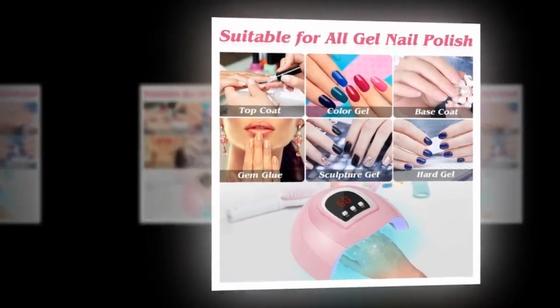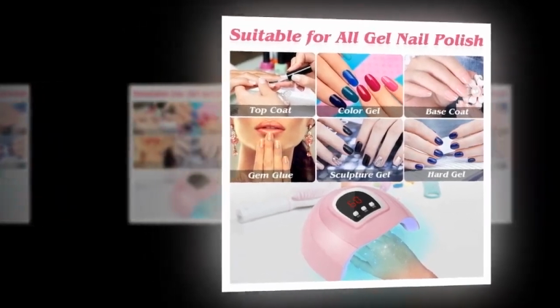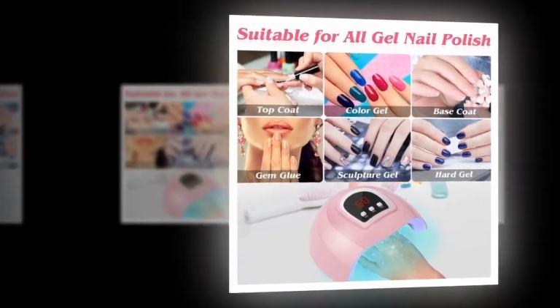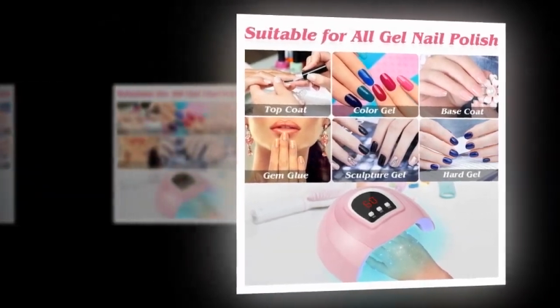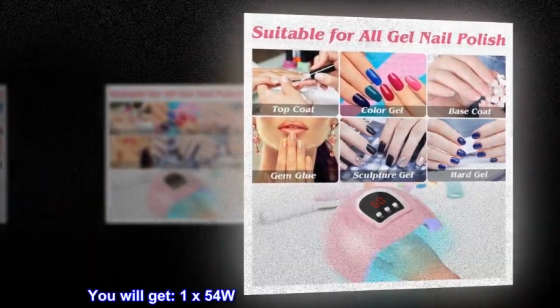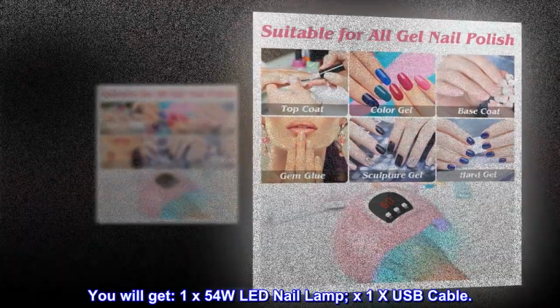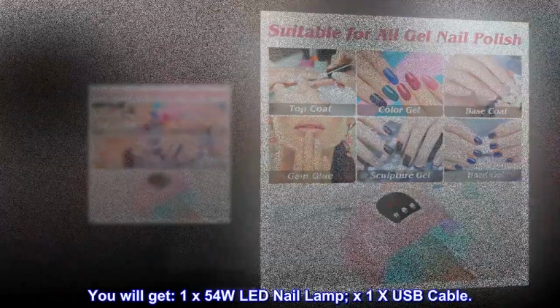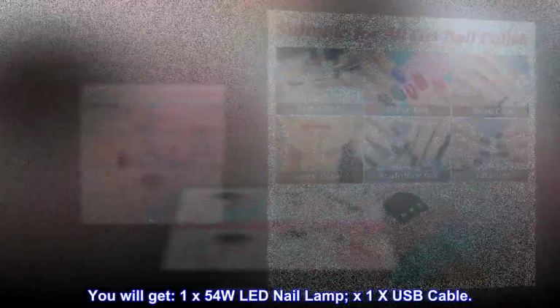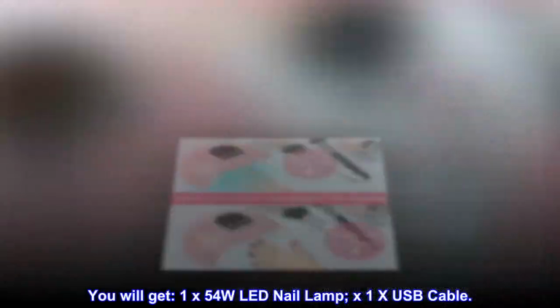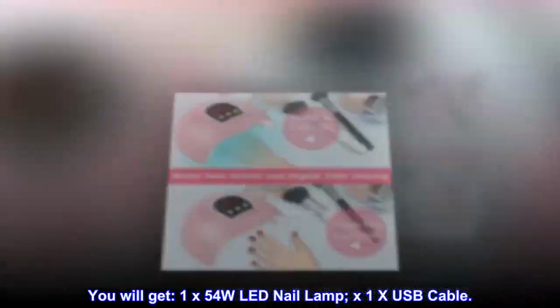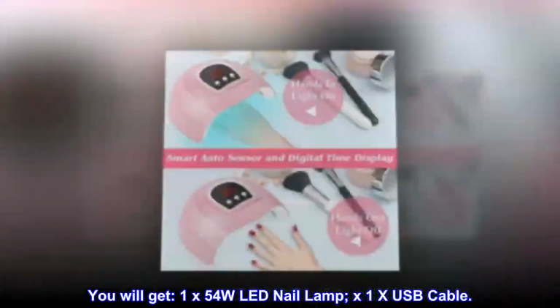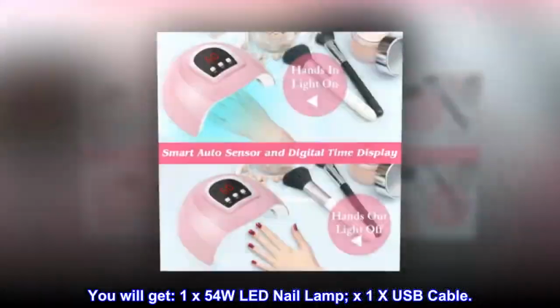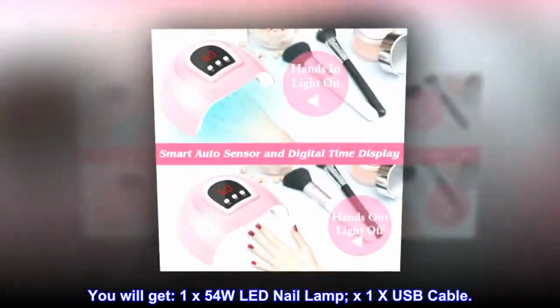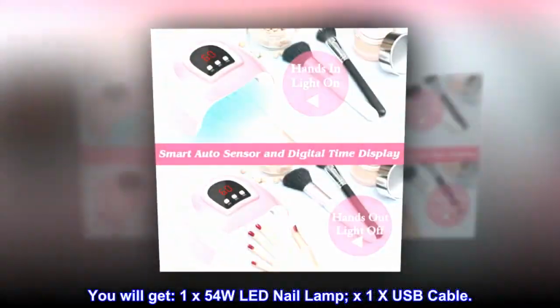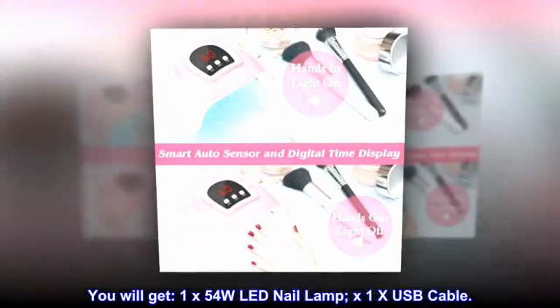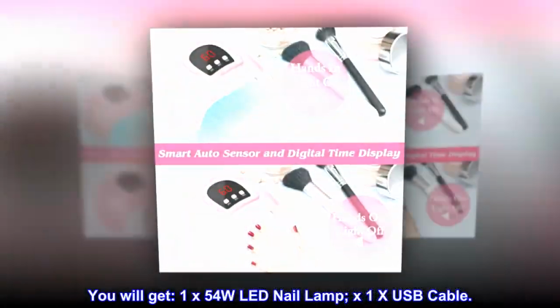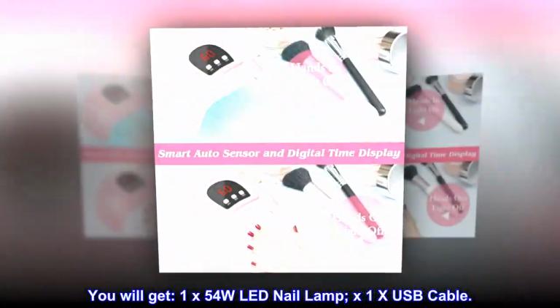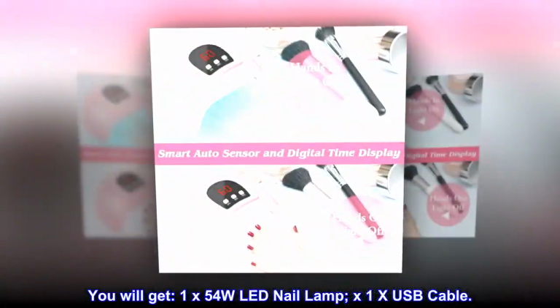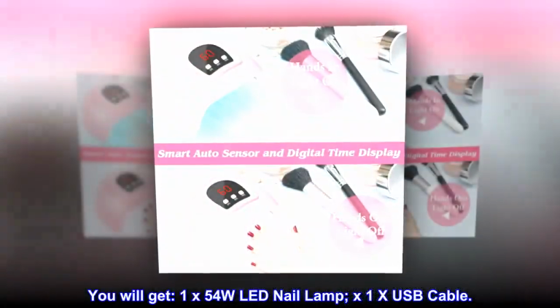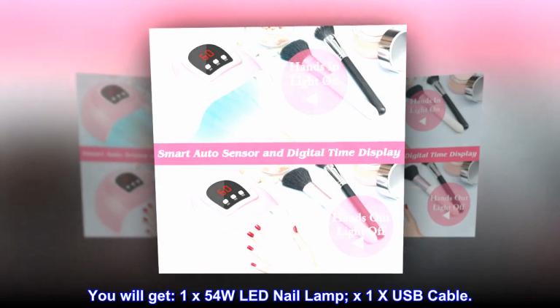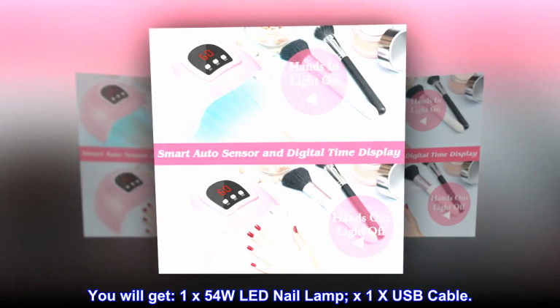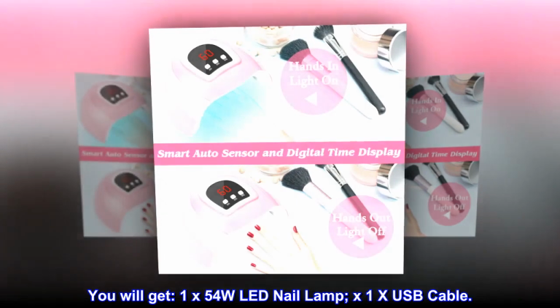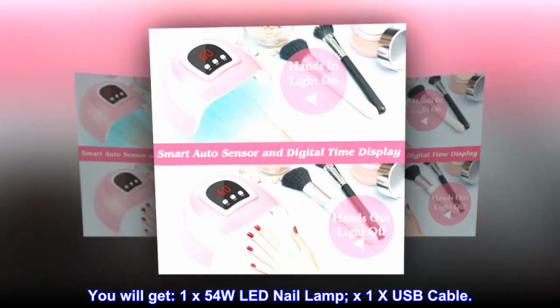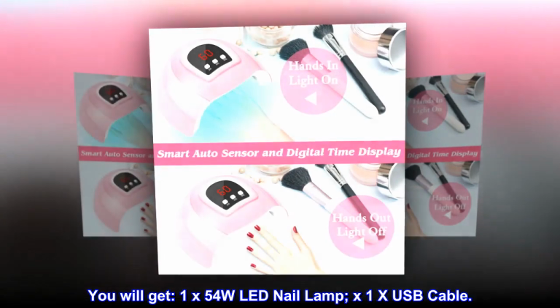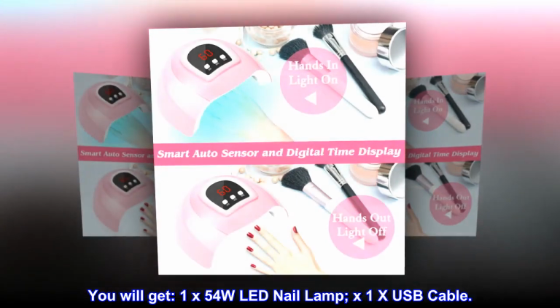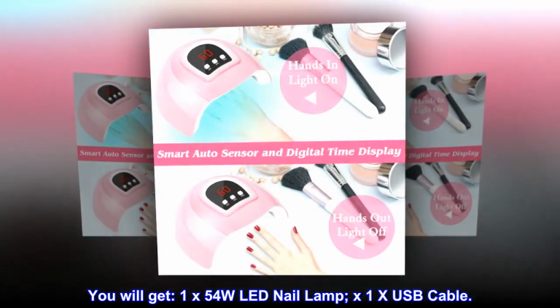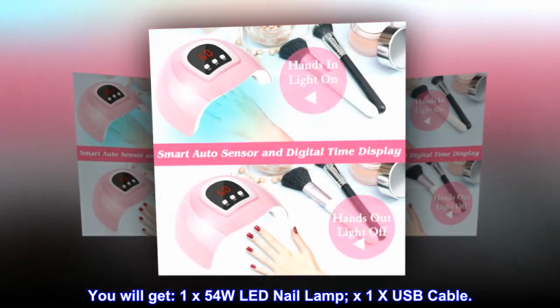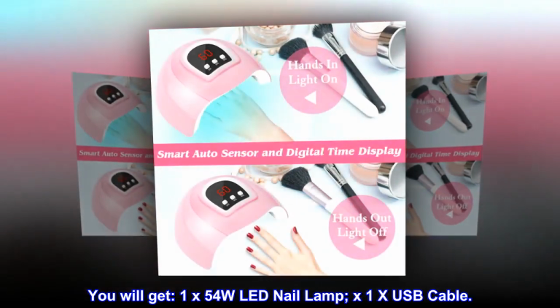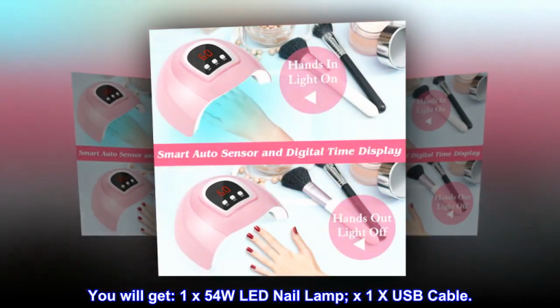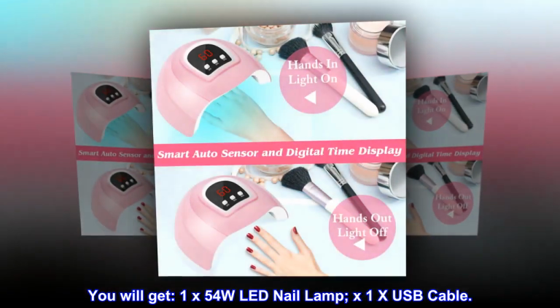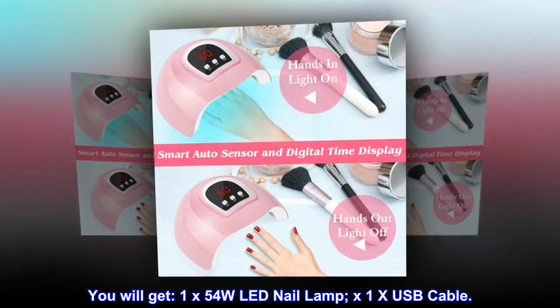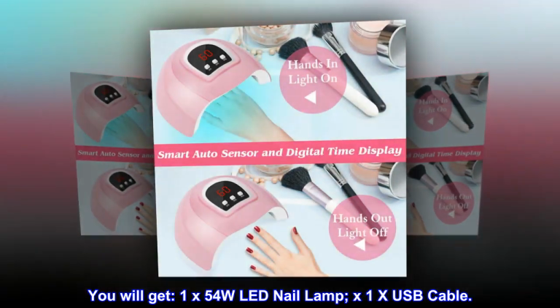You will get: one 54-watt LED nail lamp x1, USB cable x1.